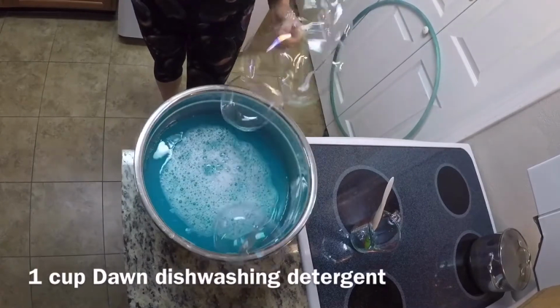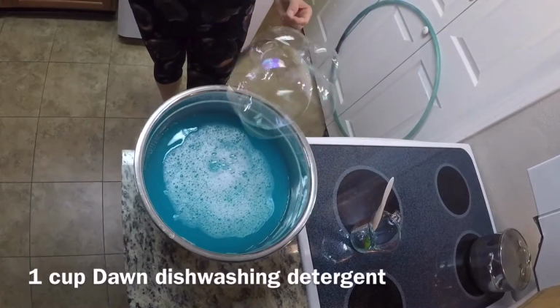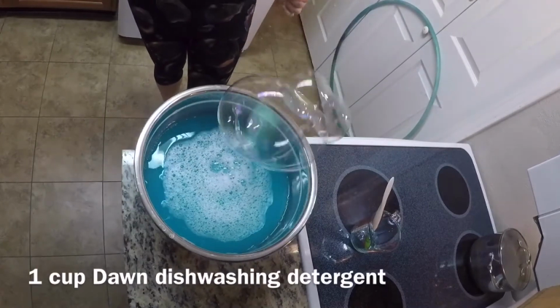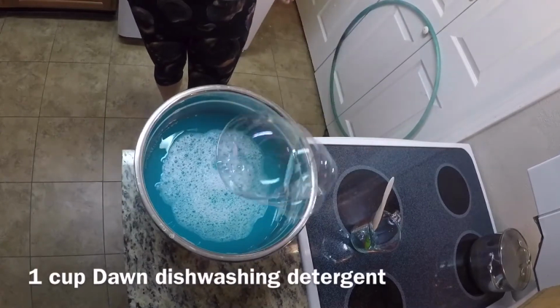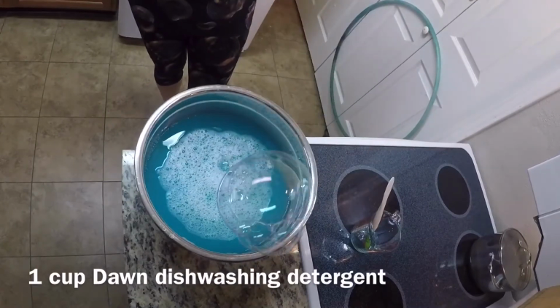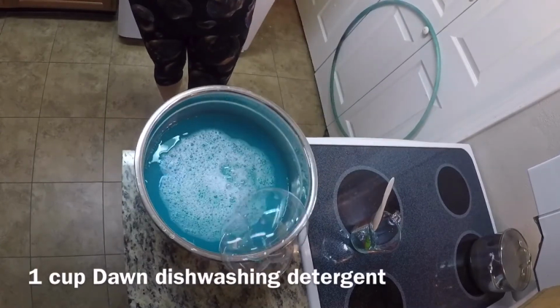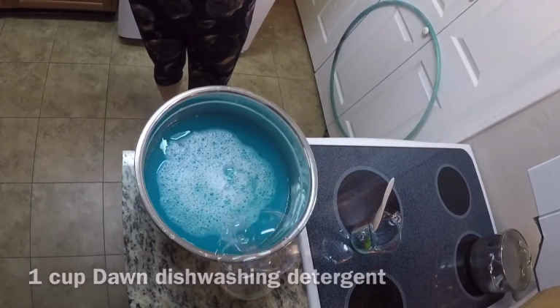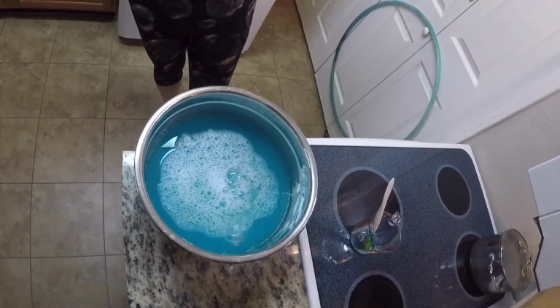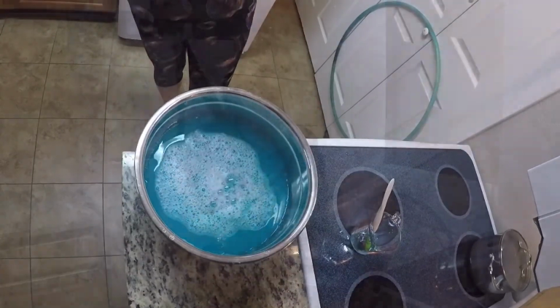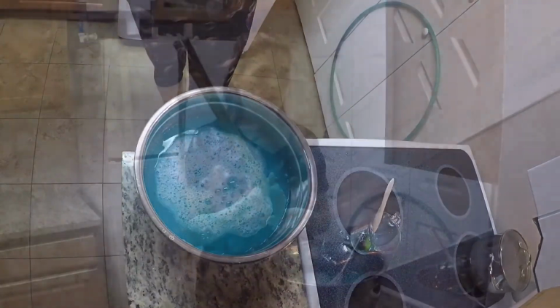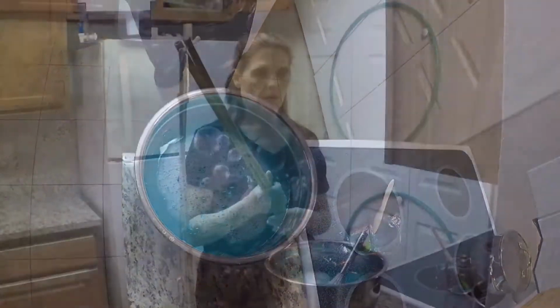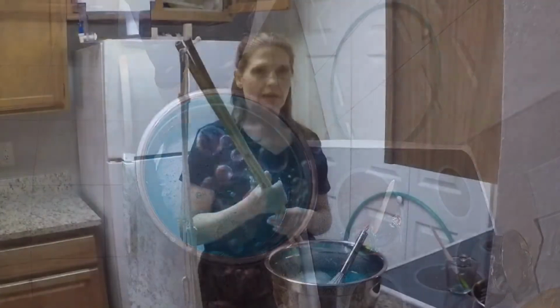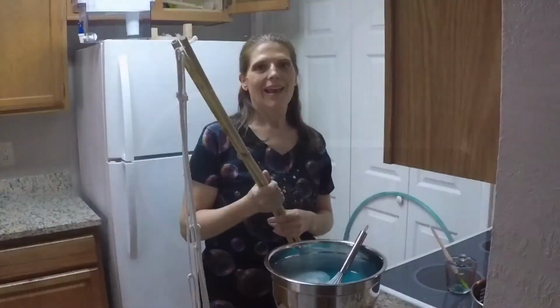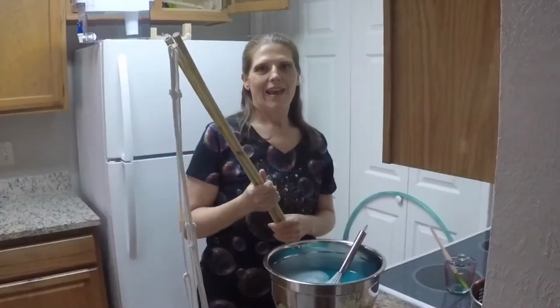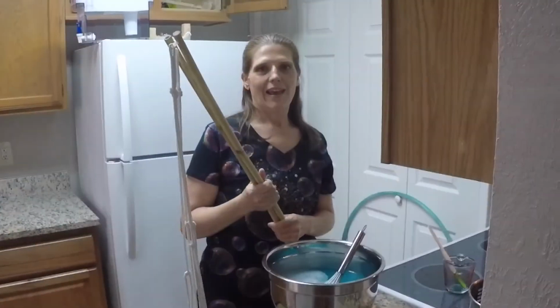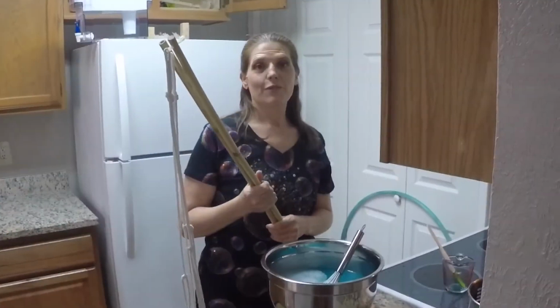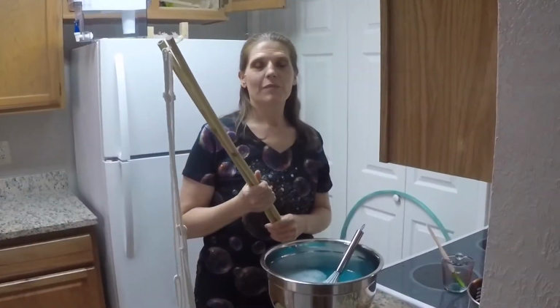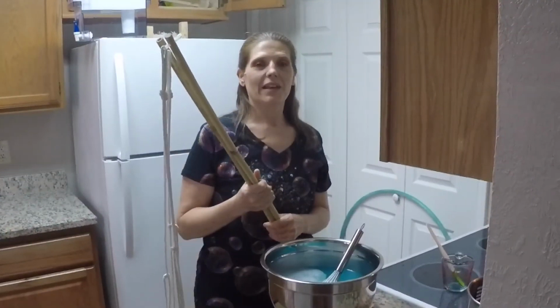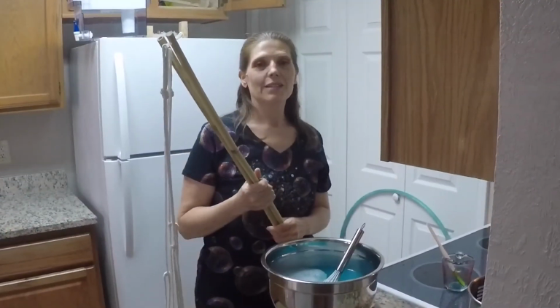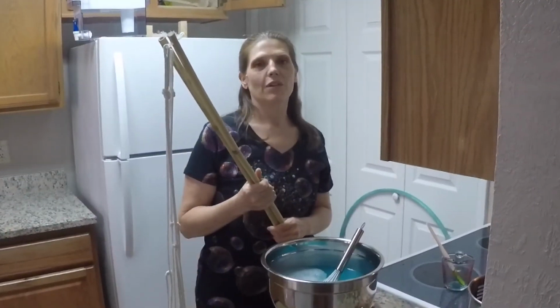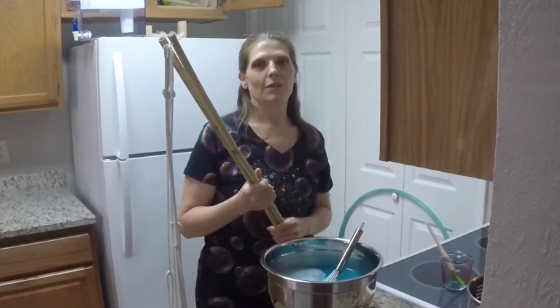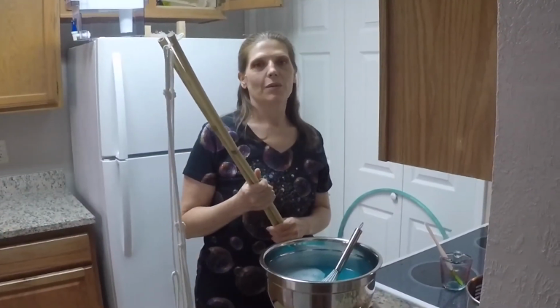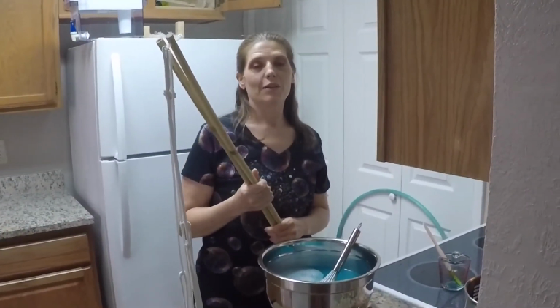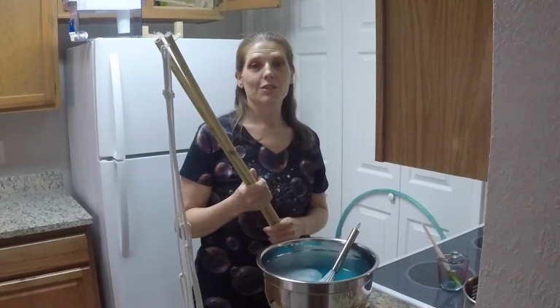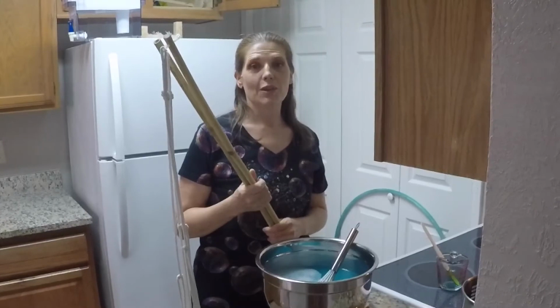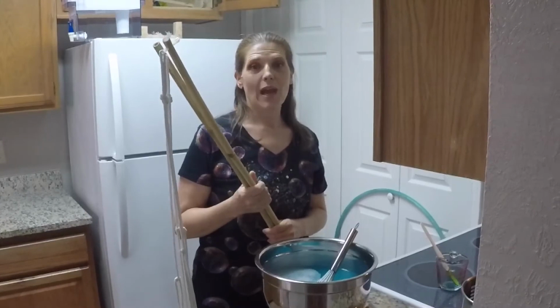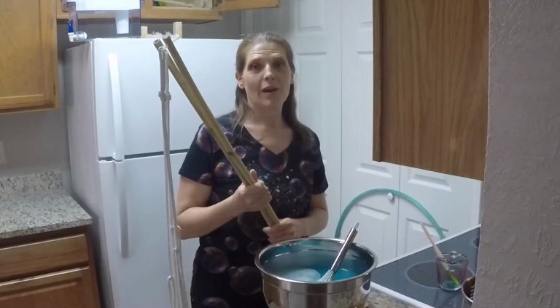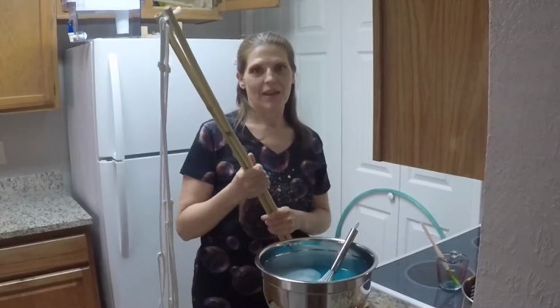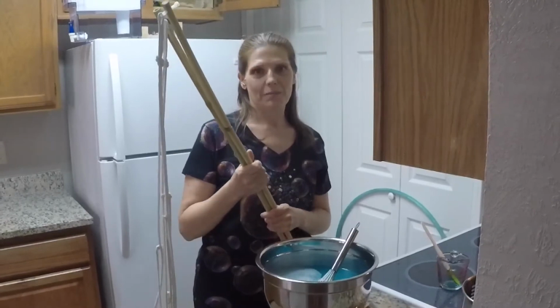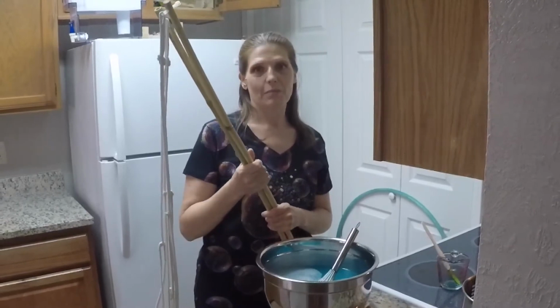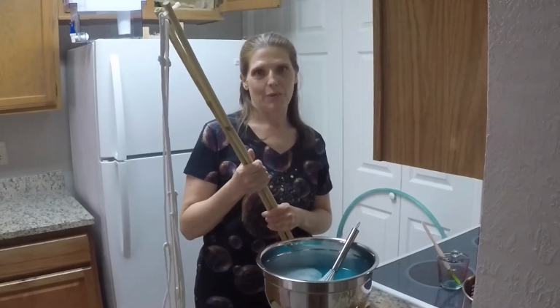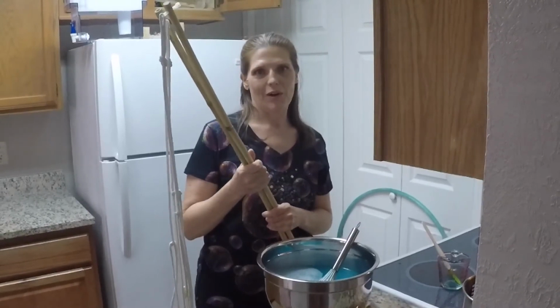For my next video, I'll show you how I make my bubble wand.